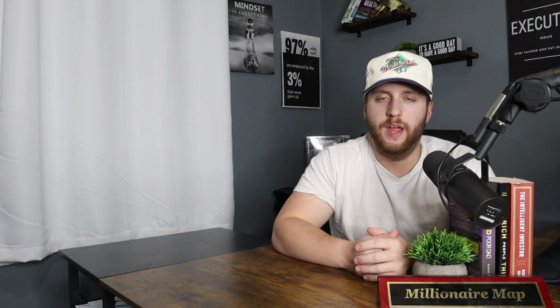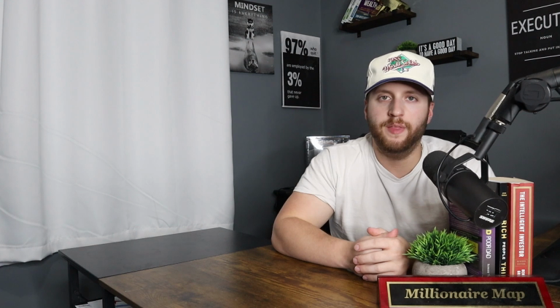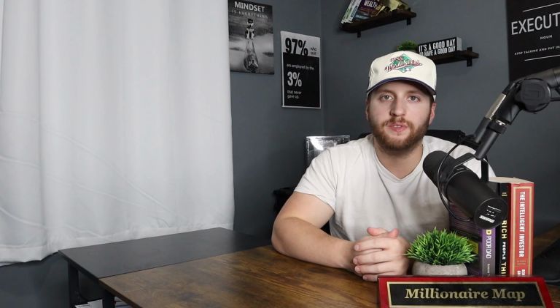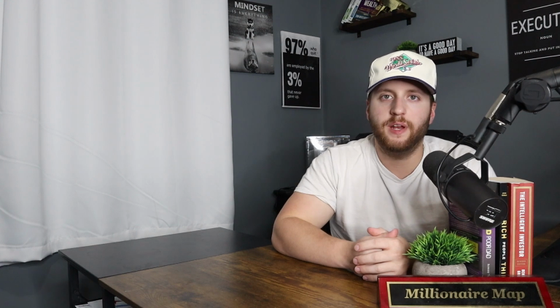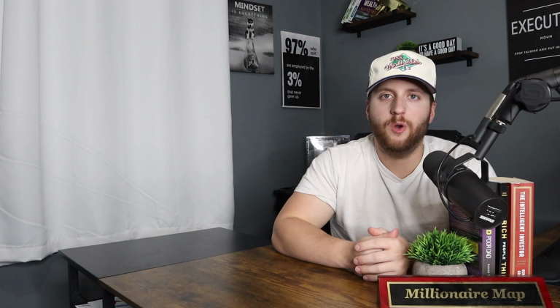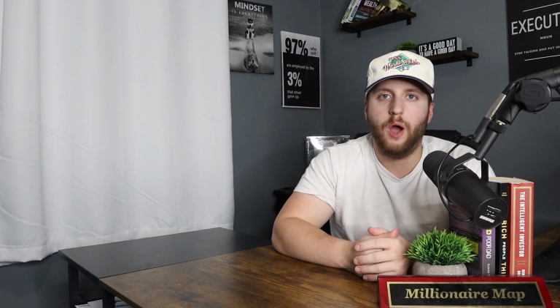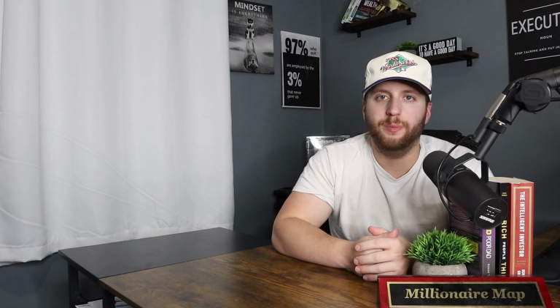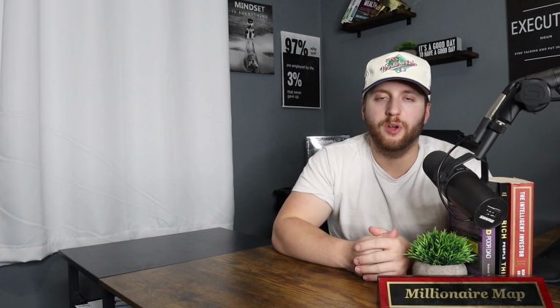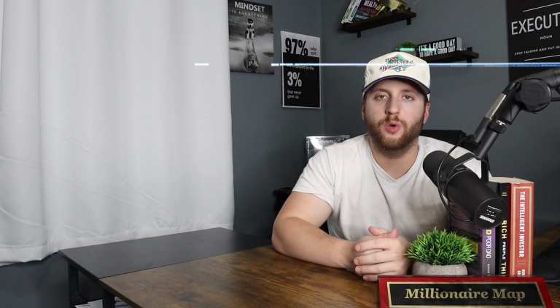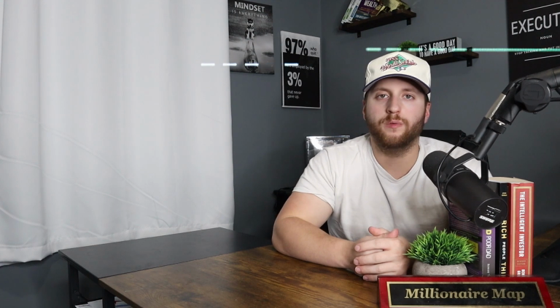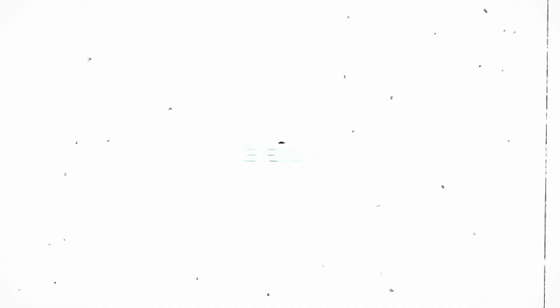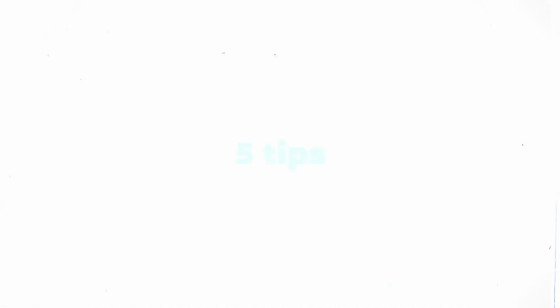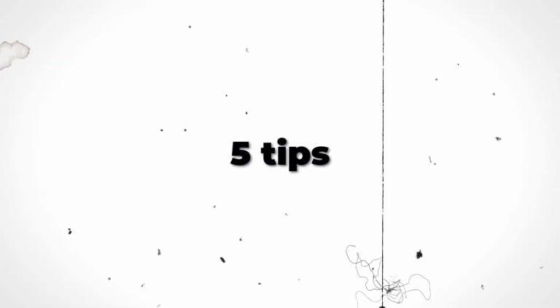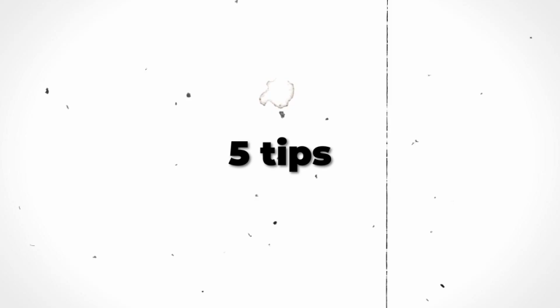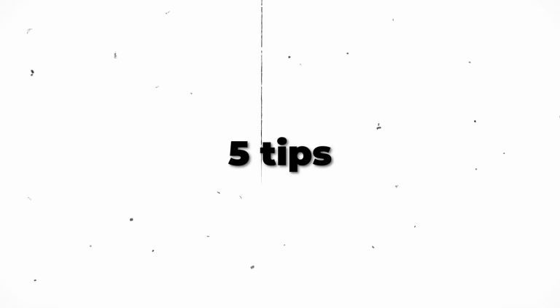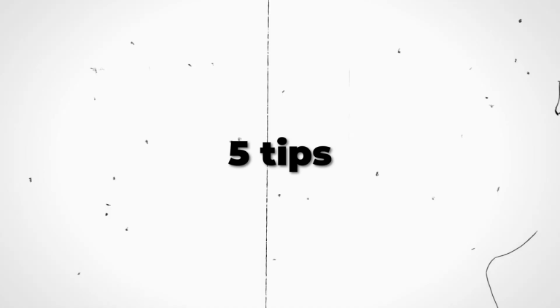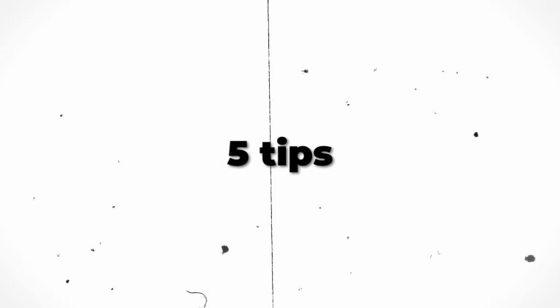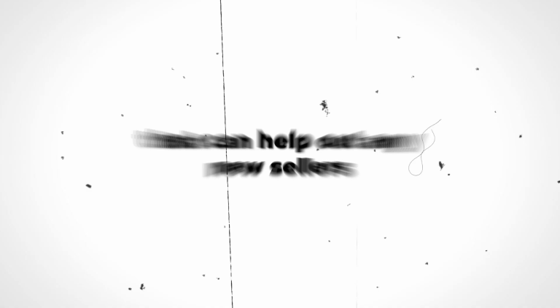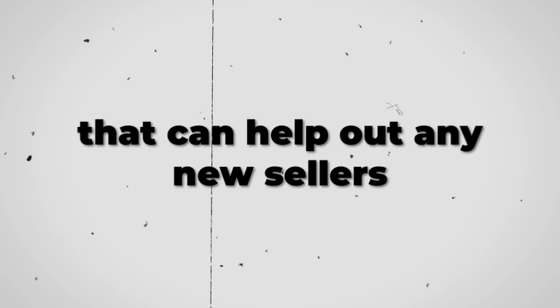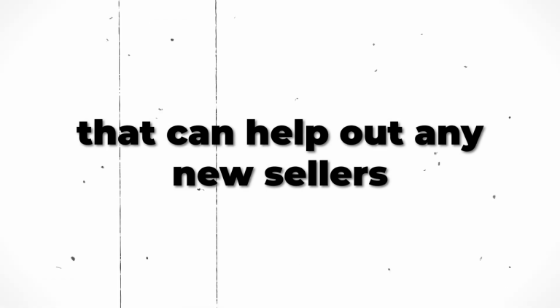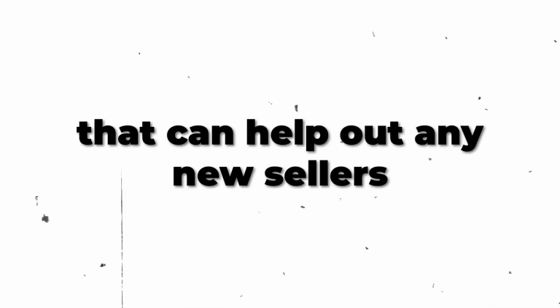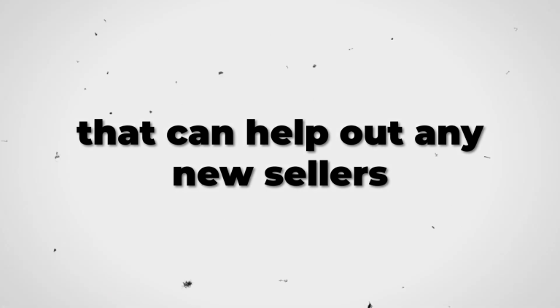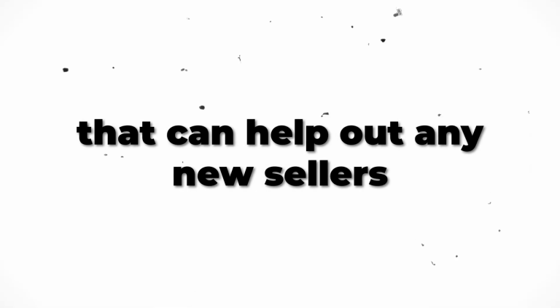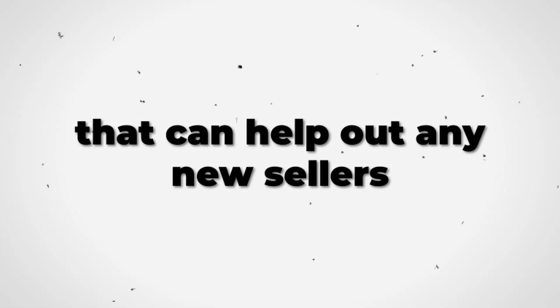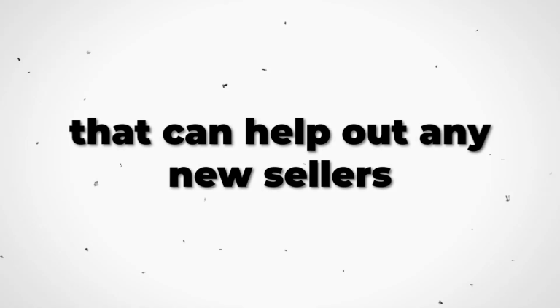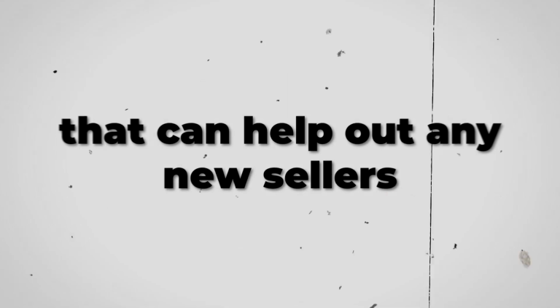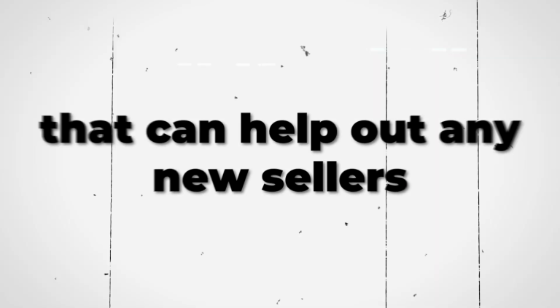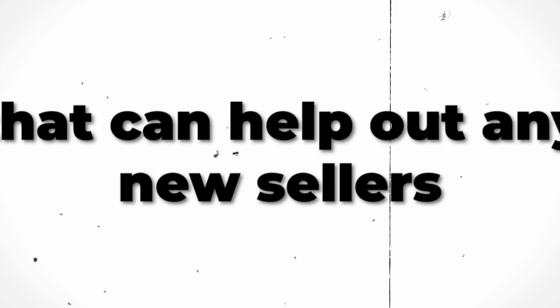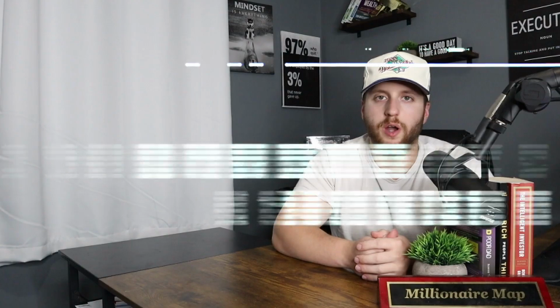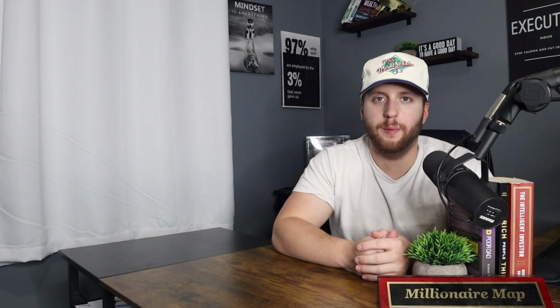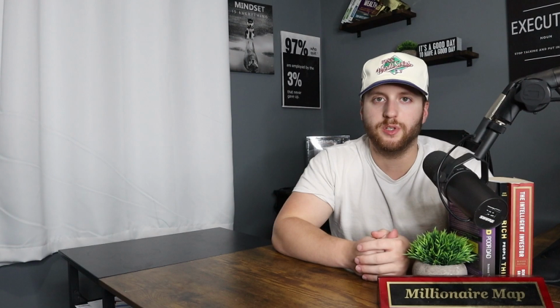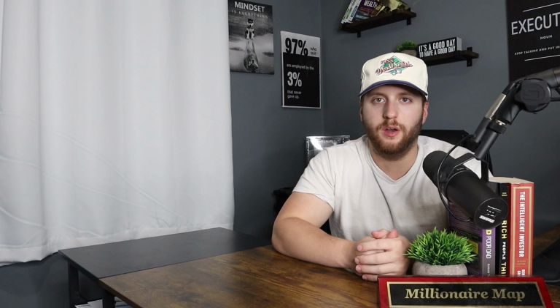In this video, I will be going over 5 tips that can help out any new sellers on Amazon.